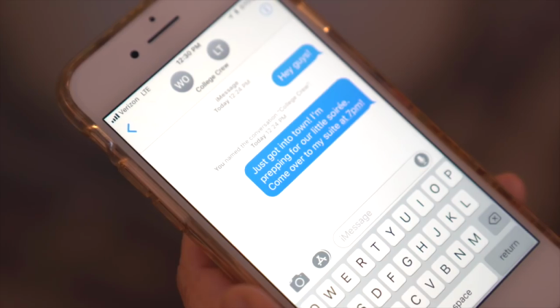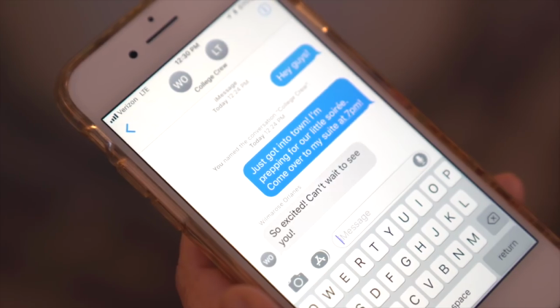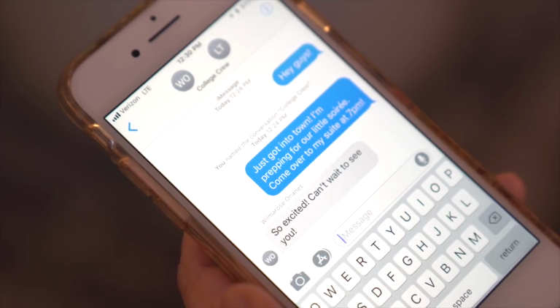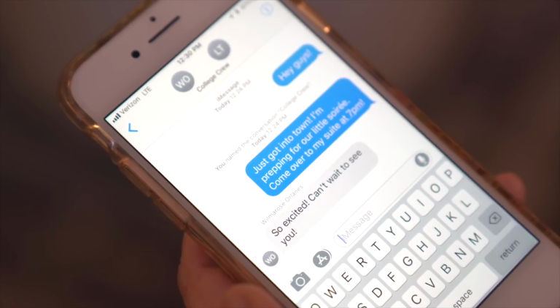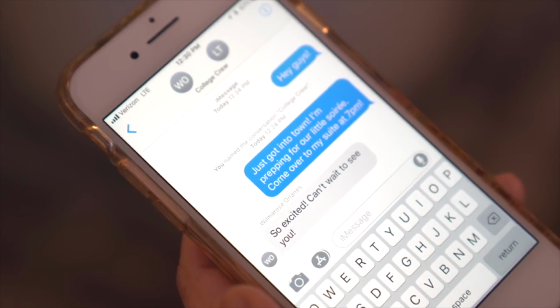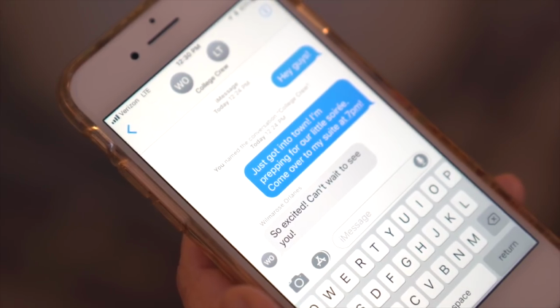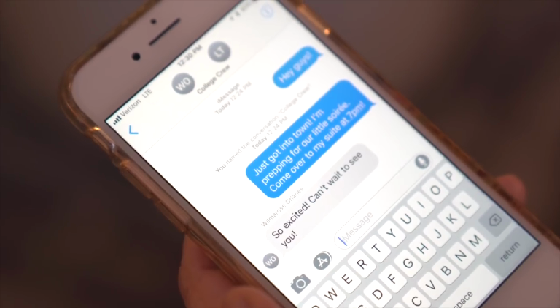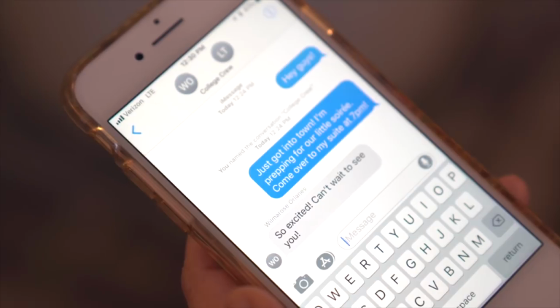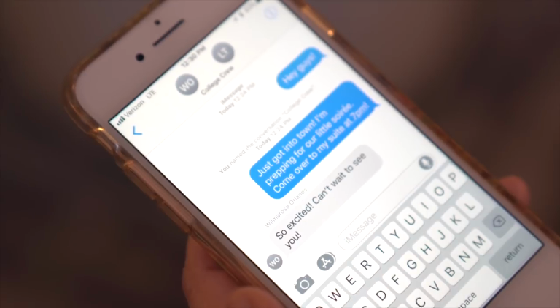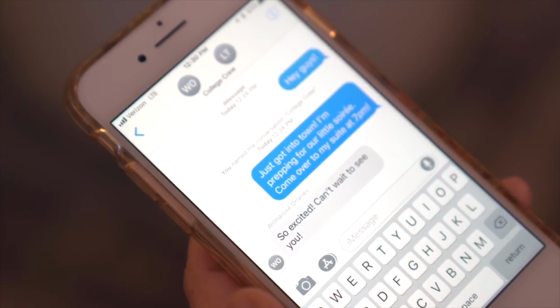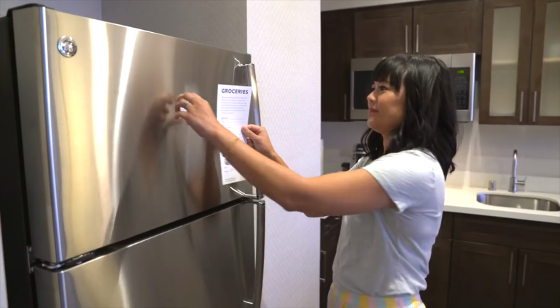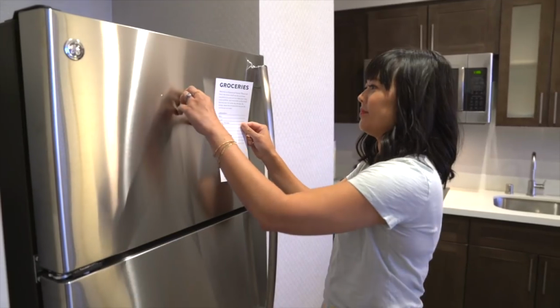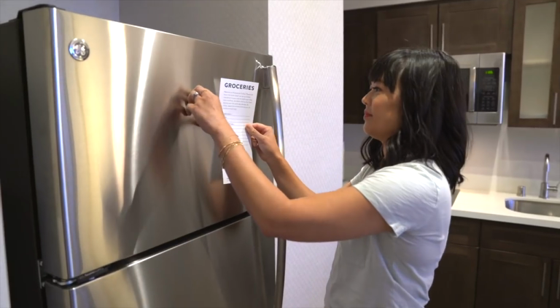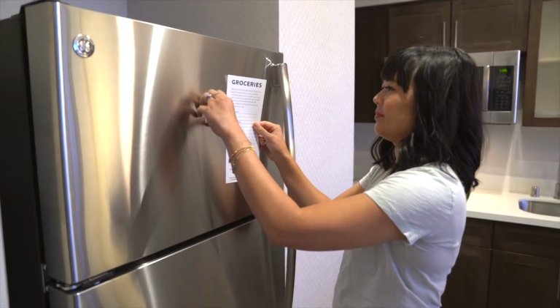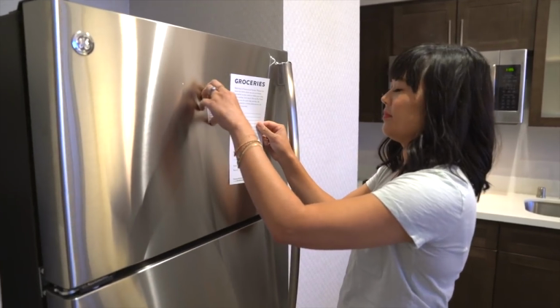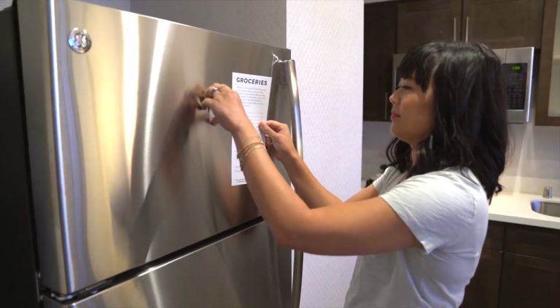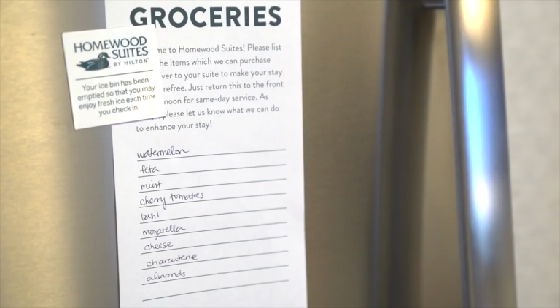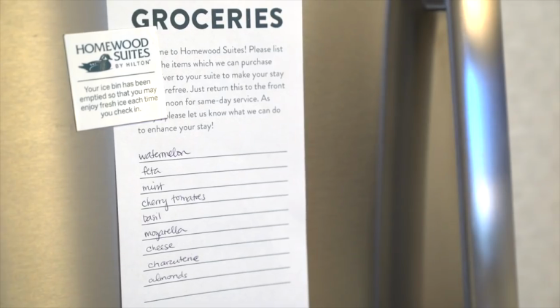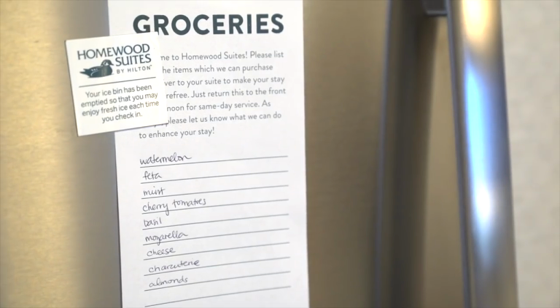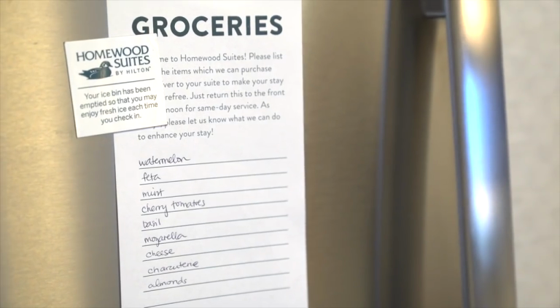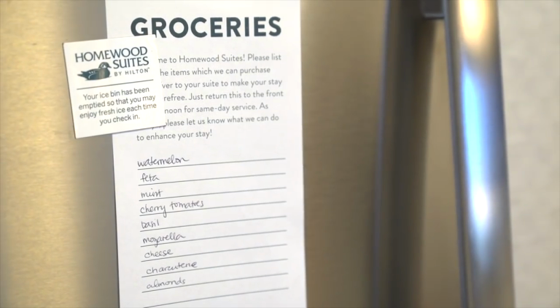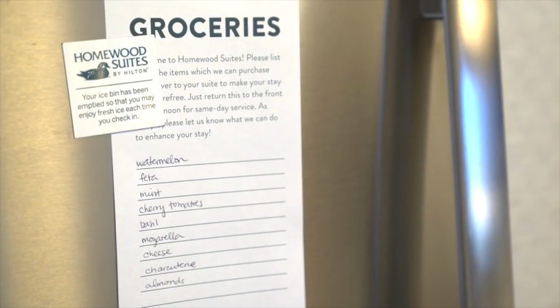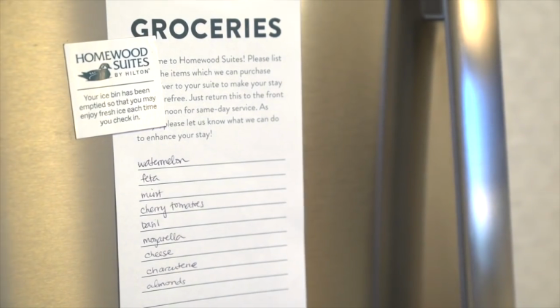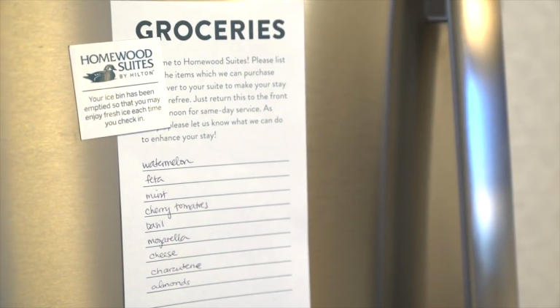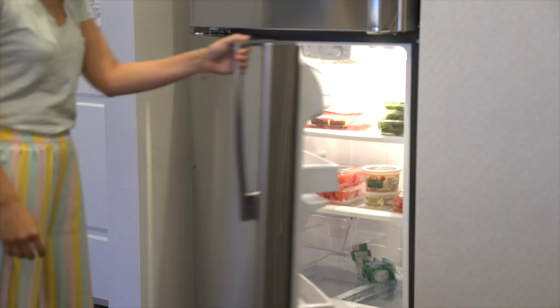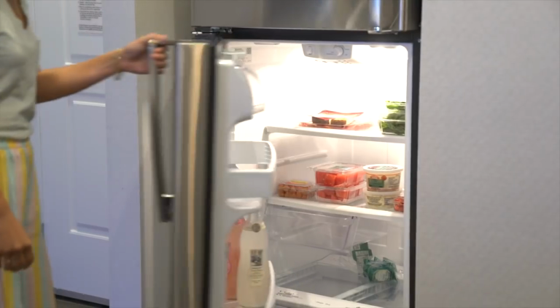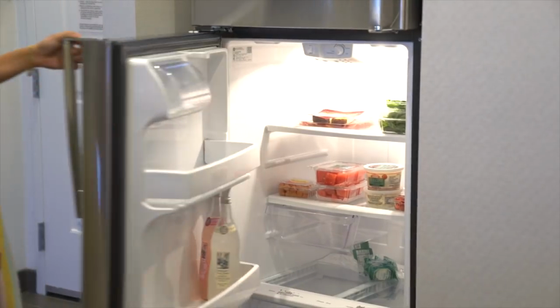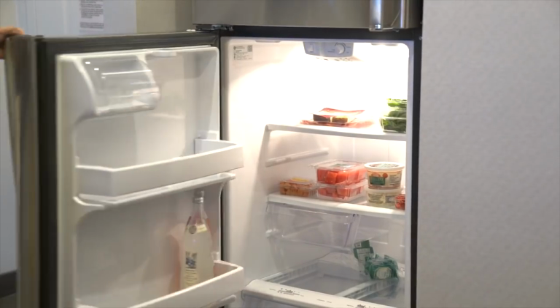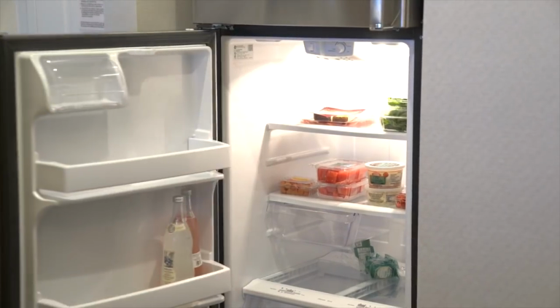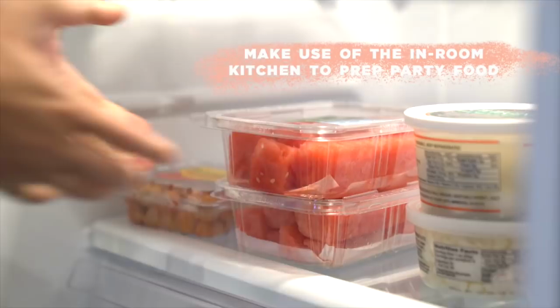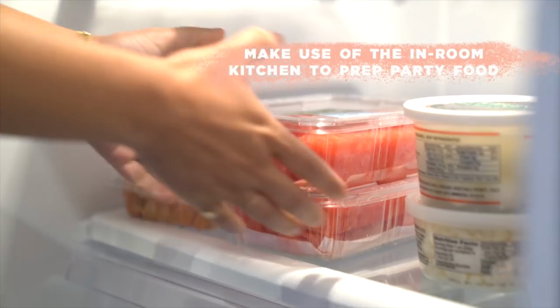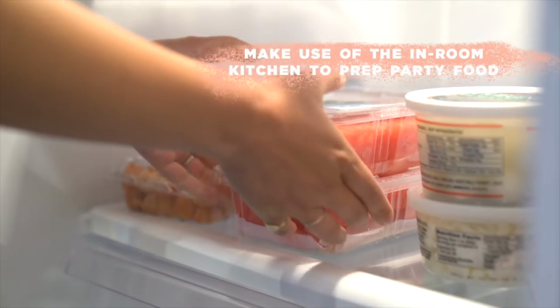Invite your friends to your little get-together before you head into town. One of my favorite features at Homewood Suites is they have a grocery delivery service.